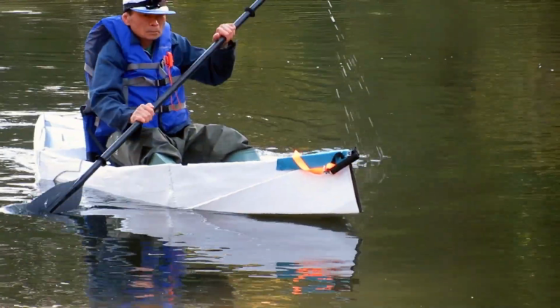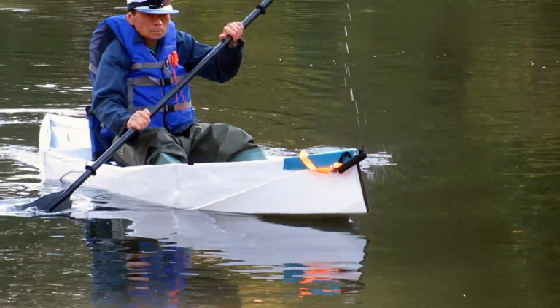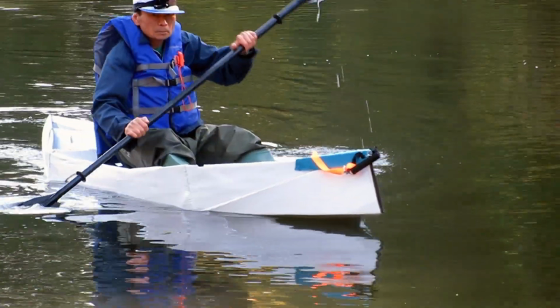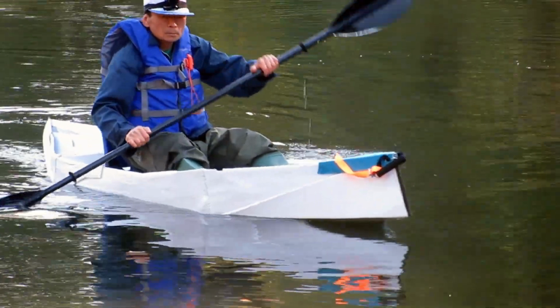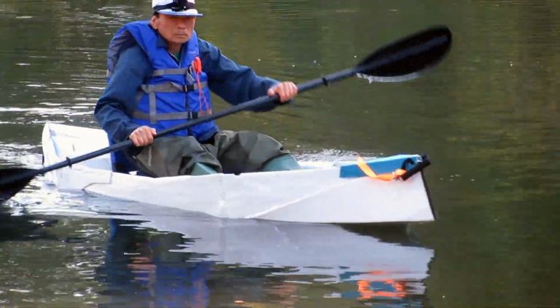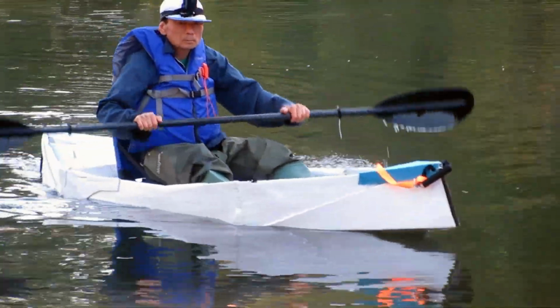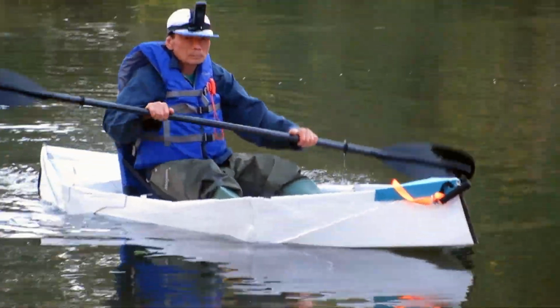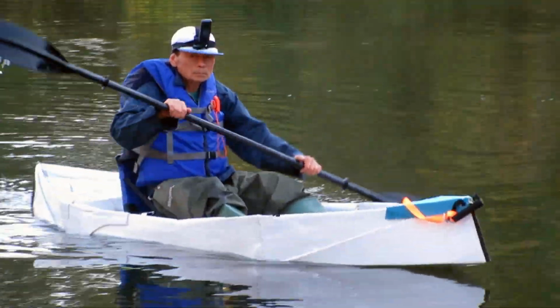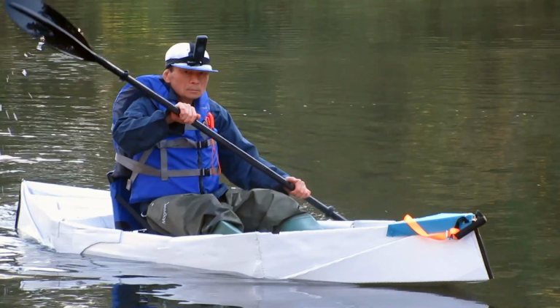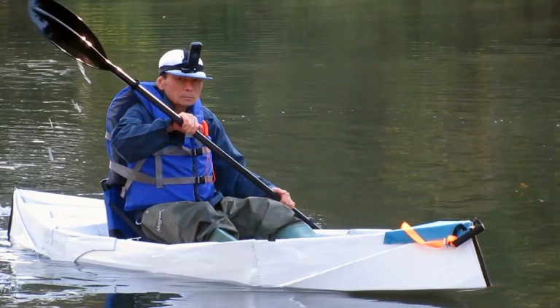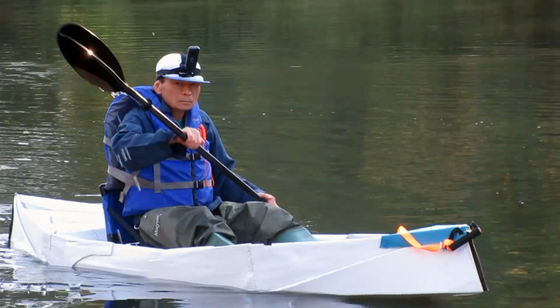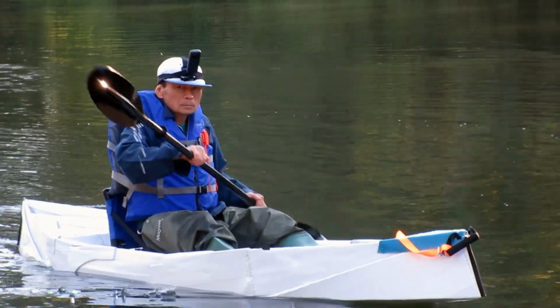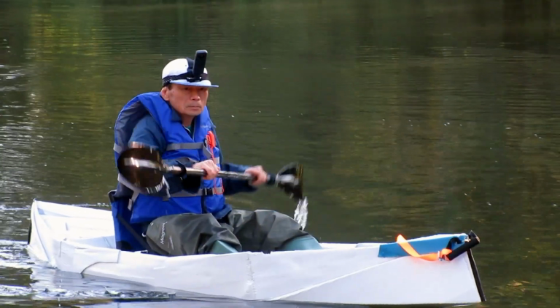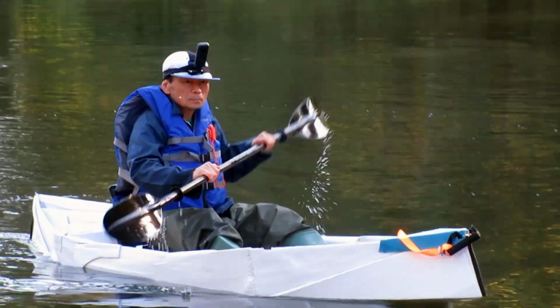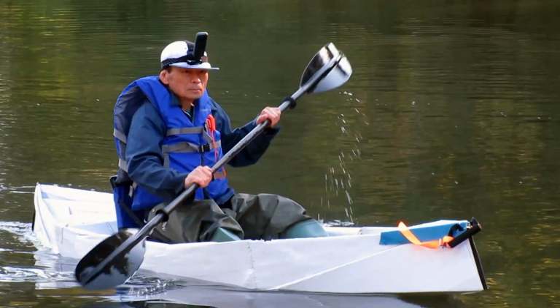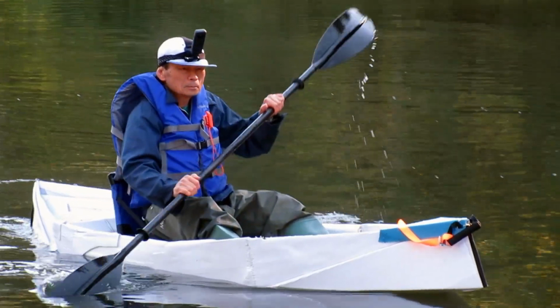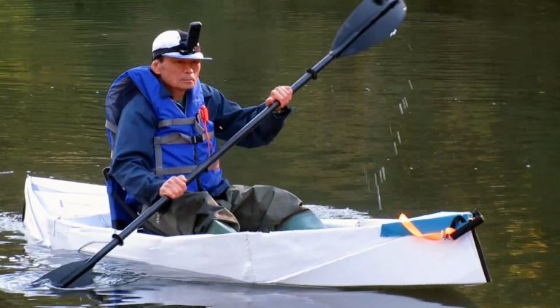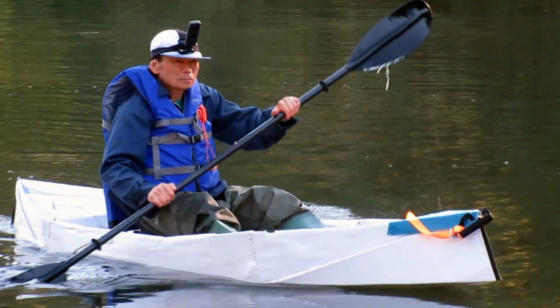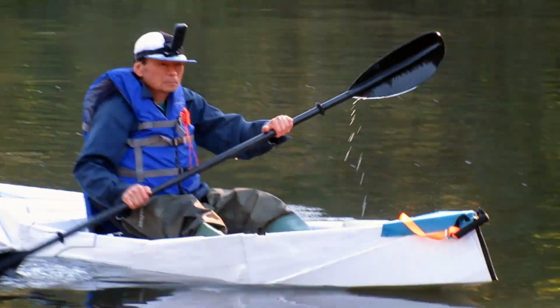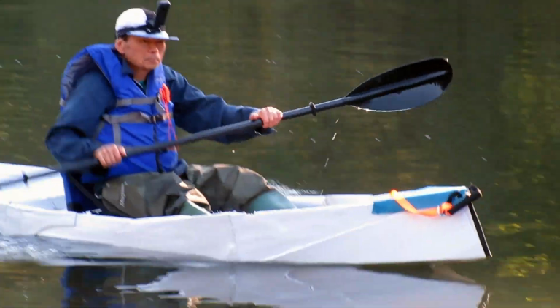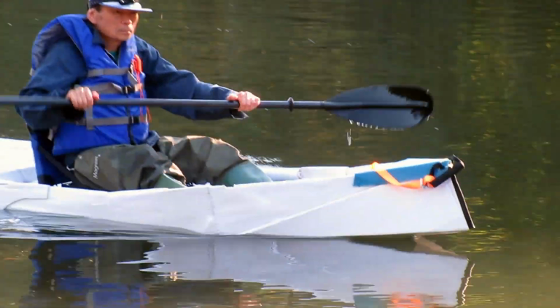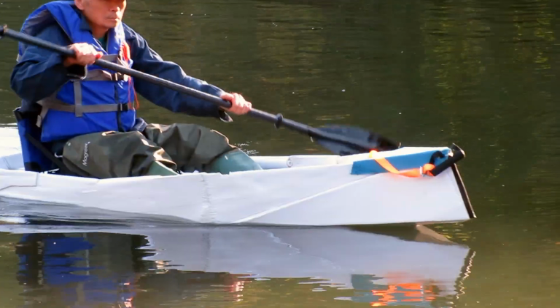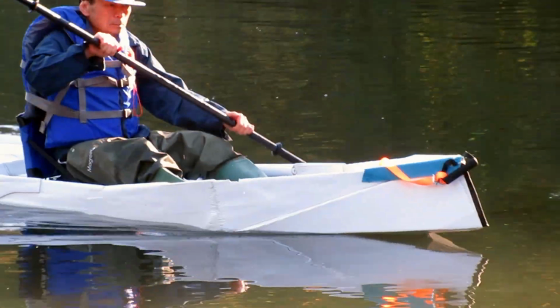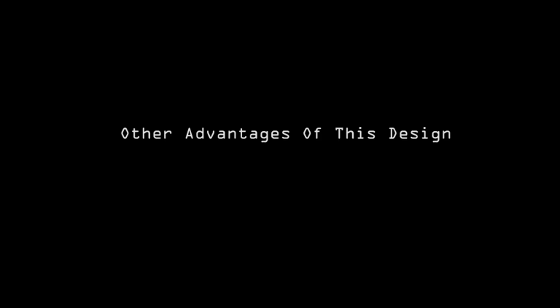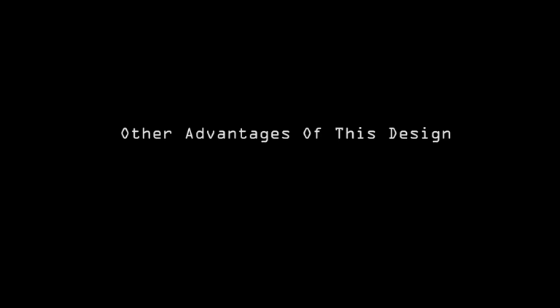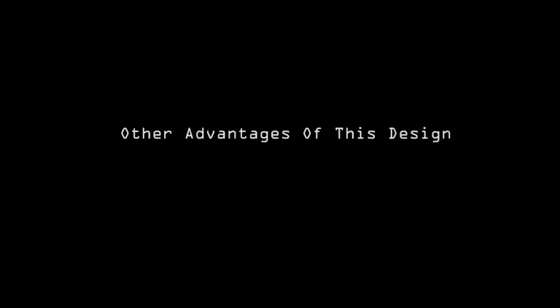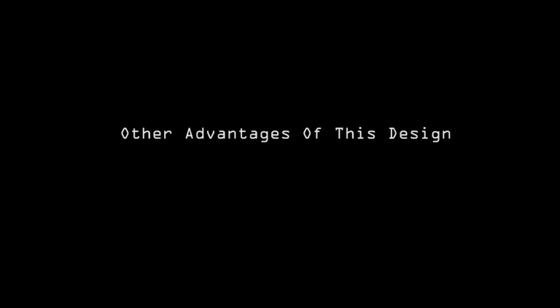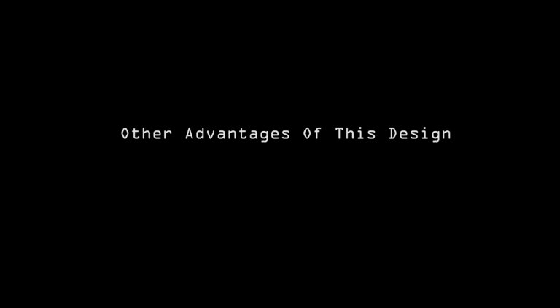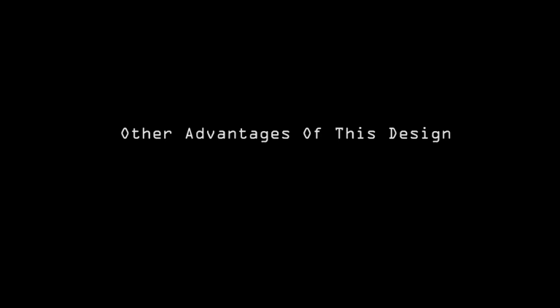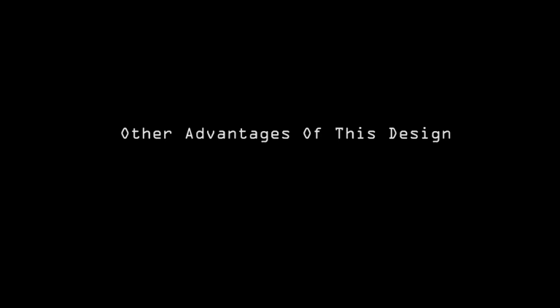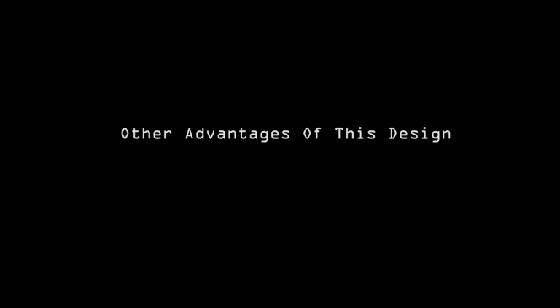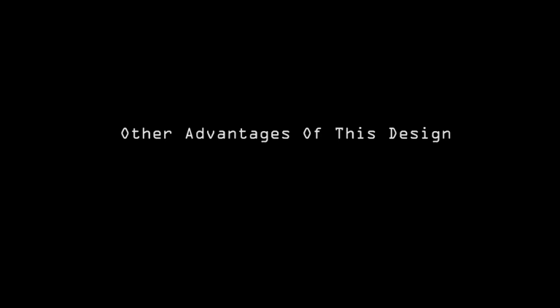In this video, I'm going to tell you more details on how I built this boat.